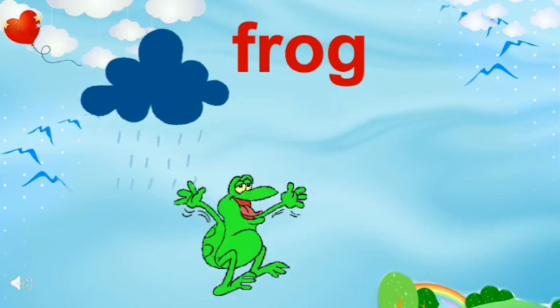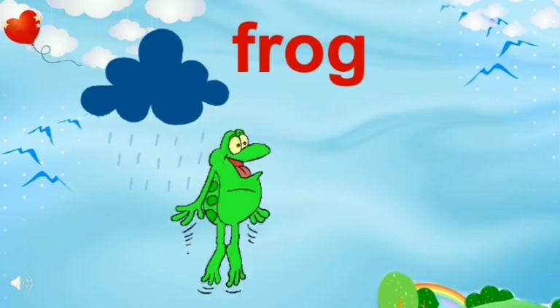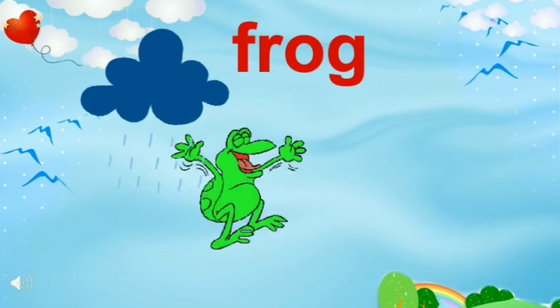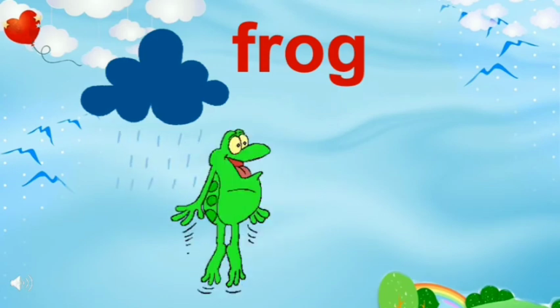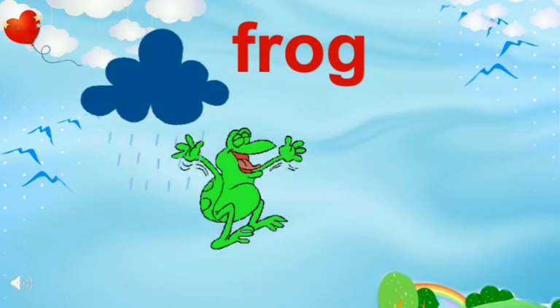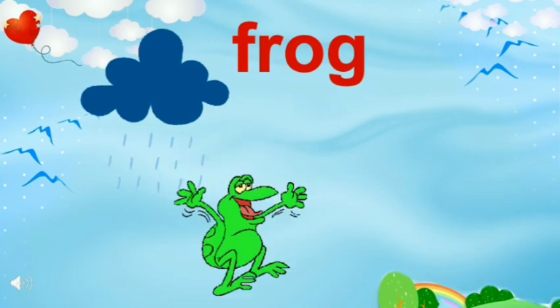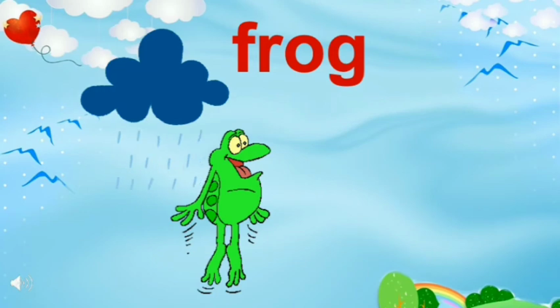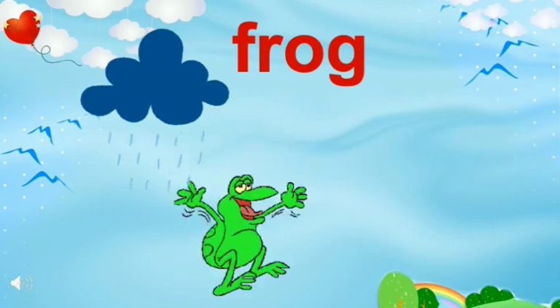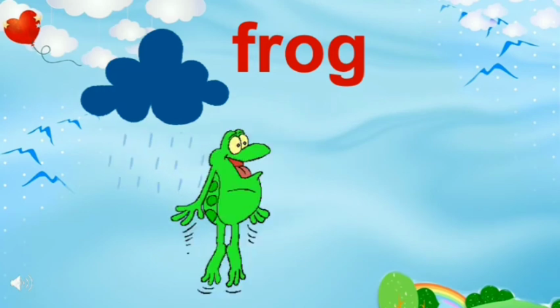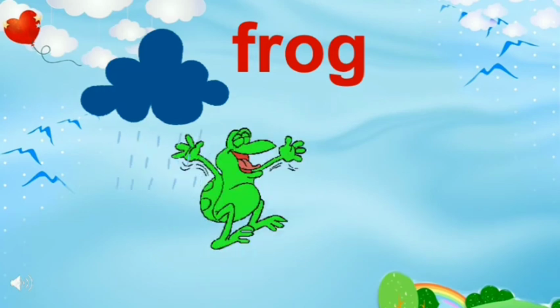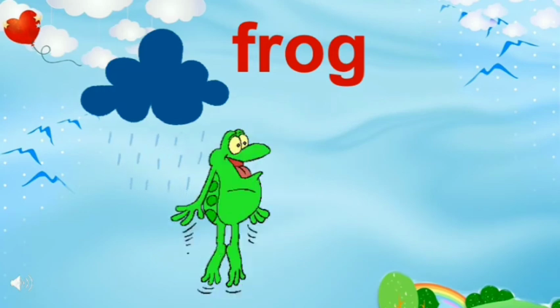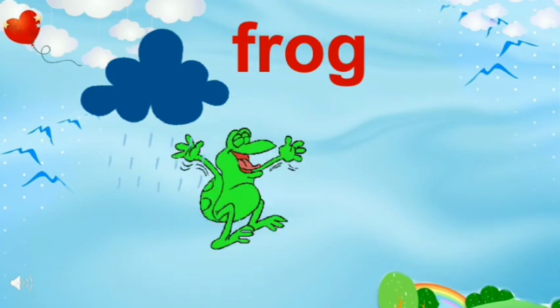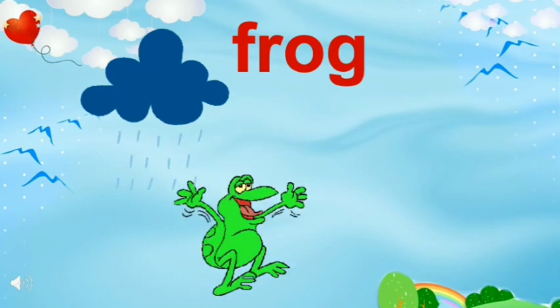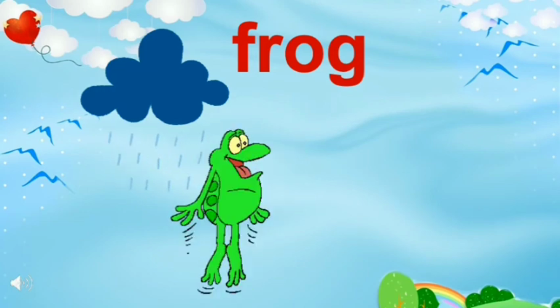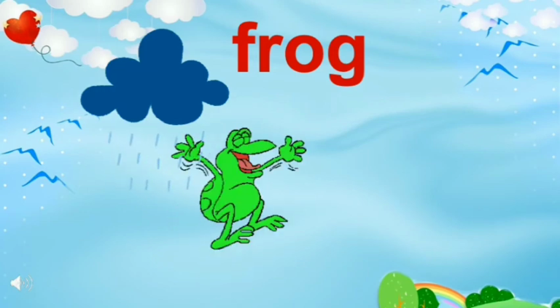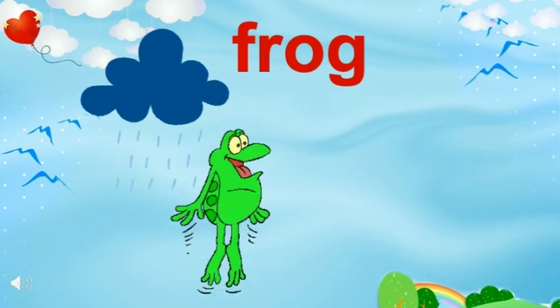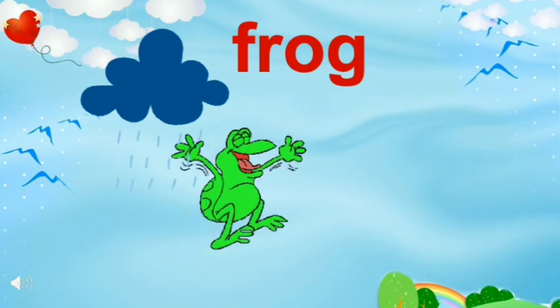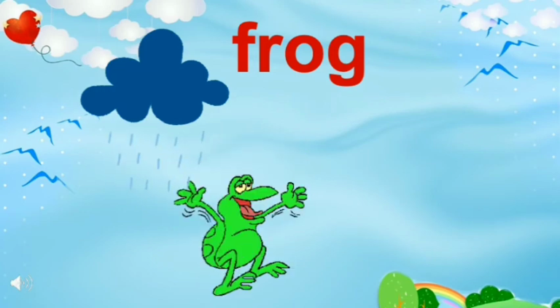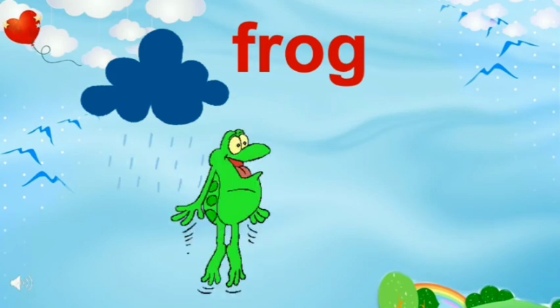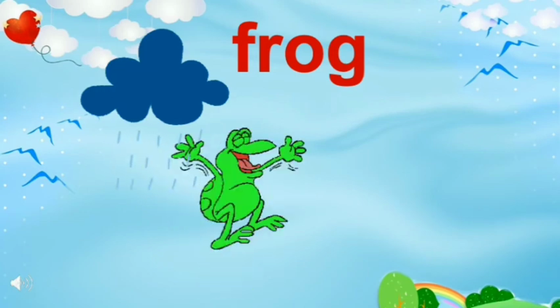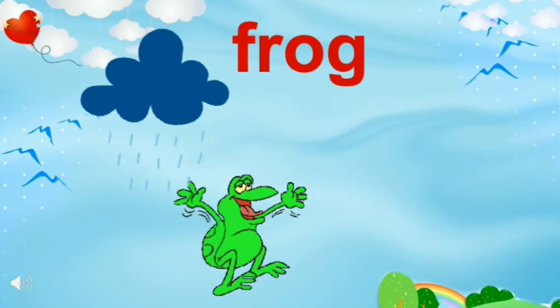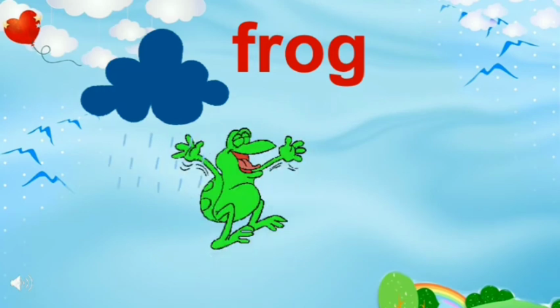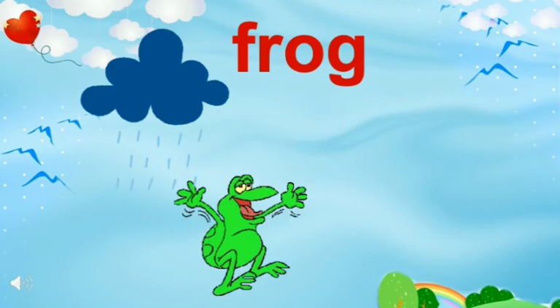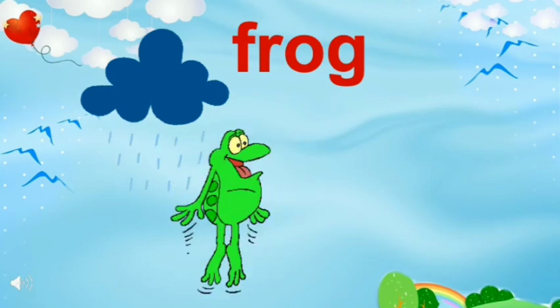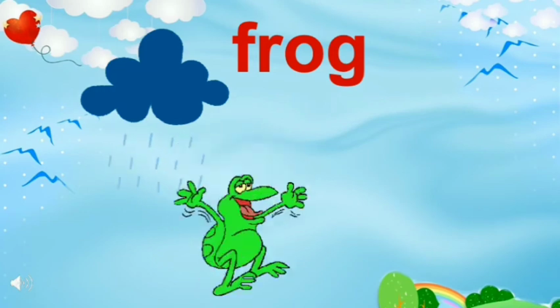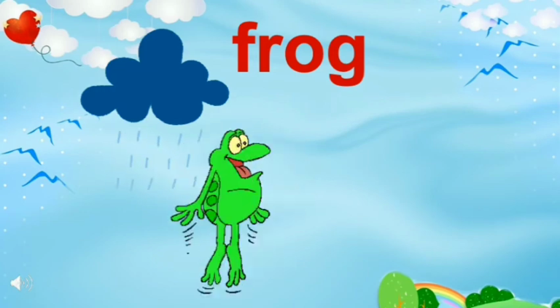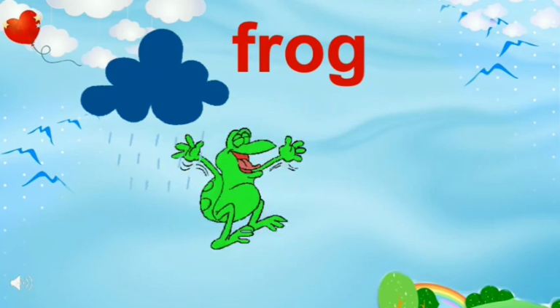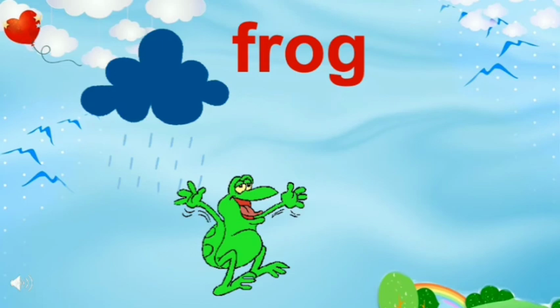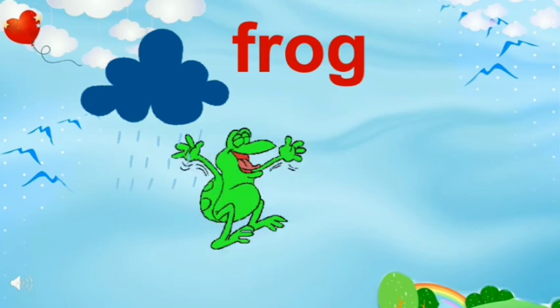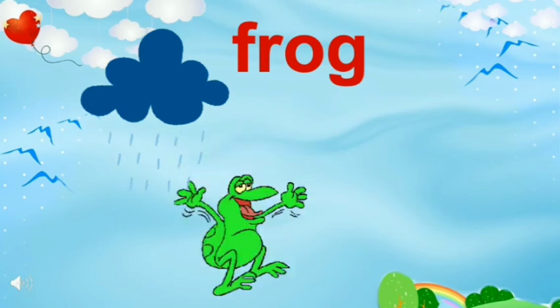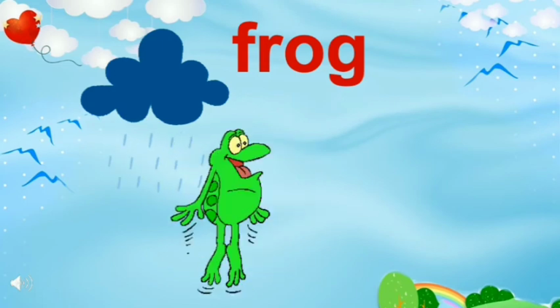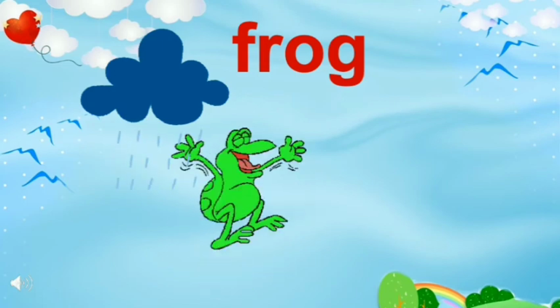Who is jumping? Oh, this is a frog. Frogs come out of their shelters when it rains.